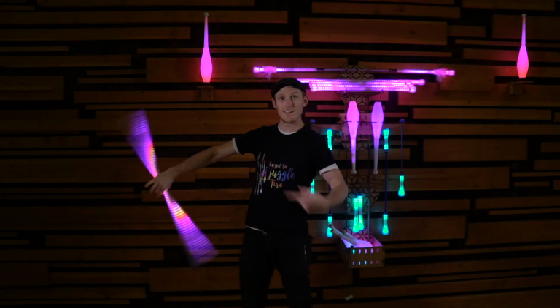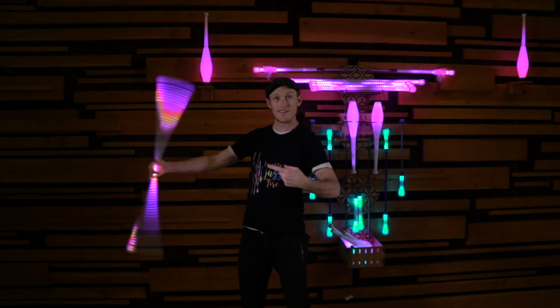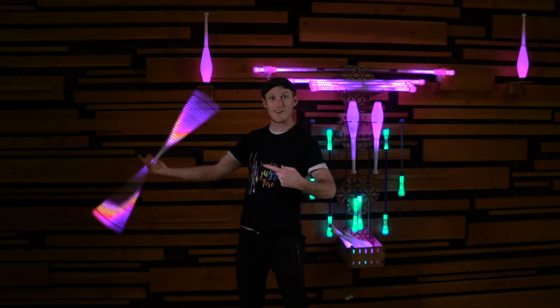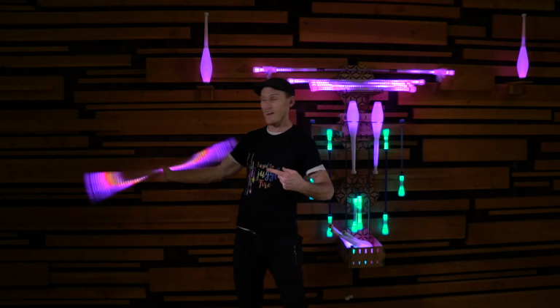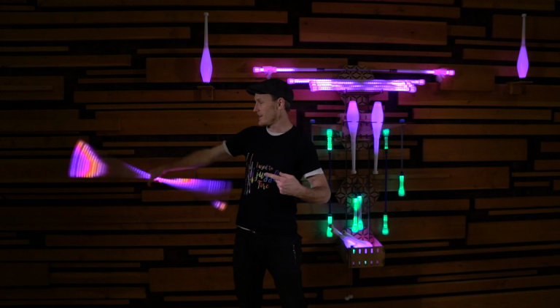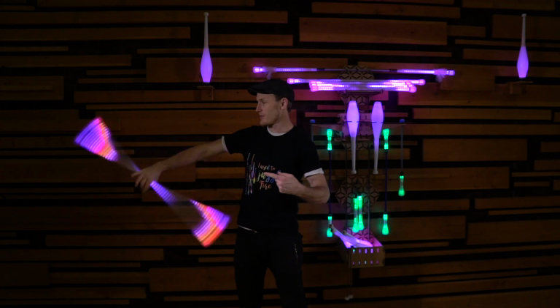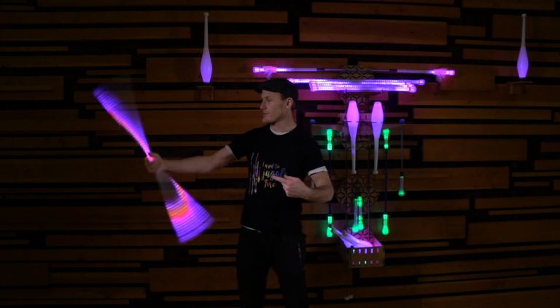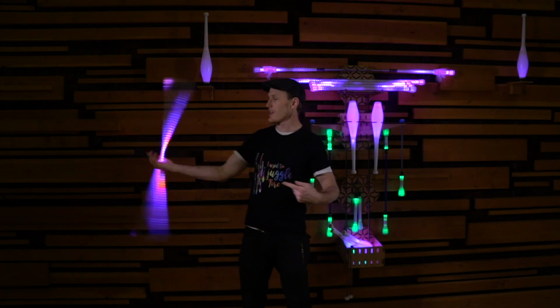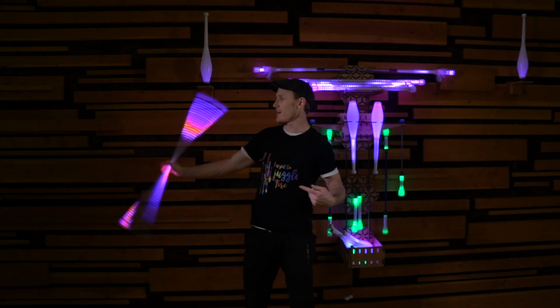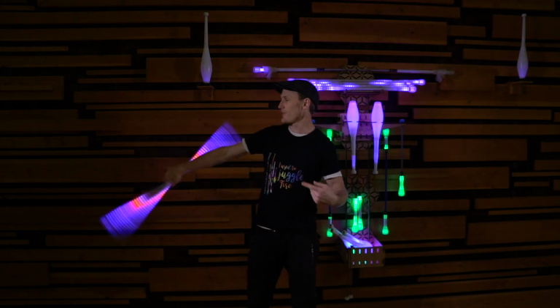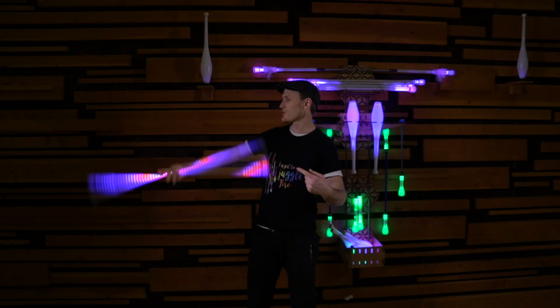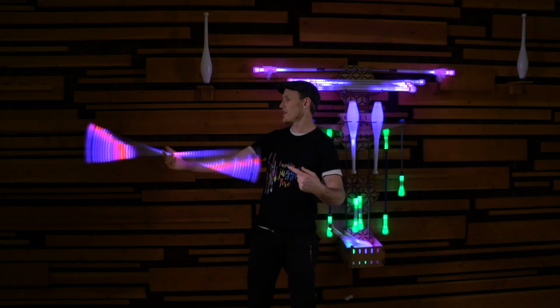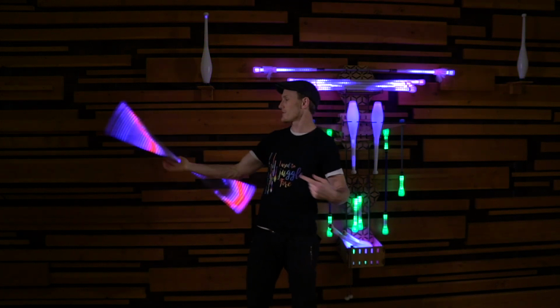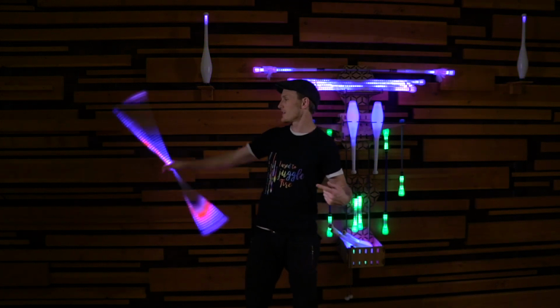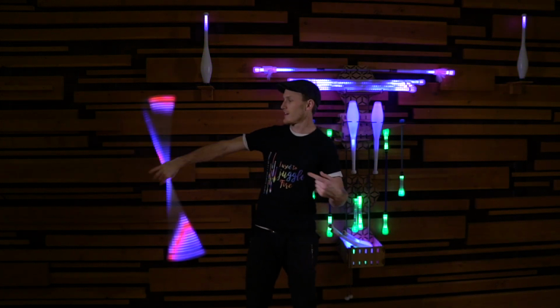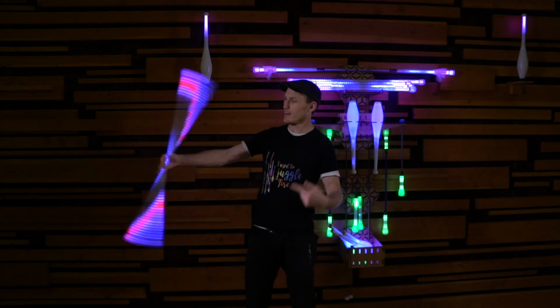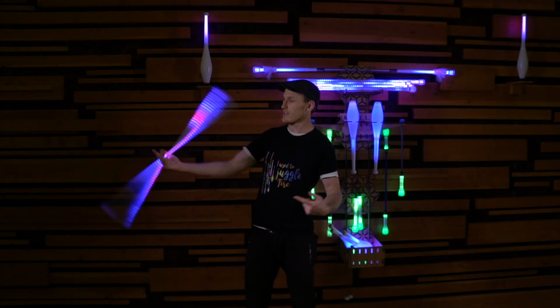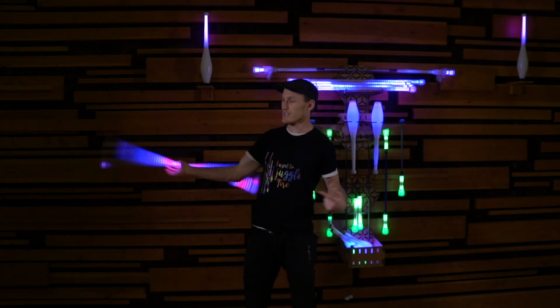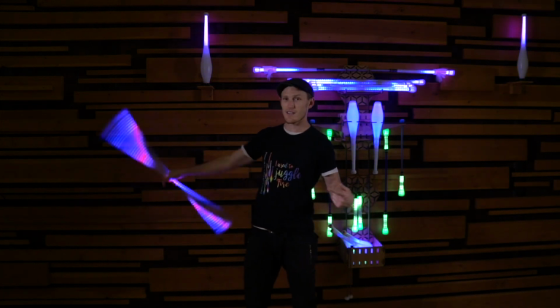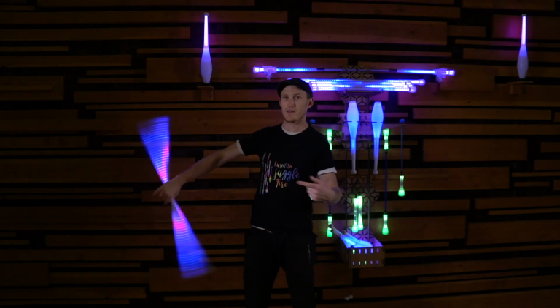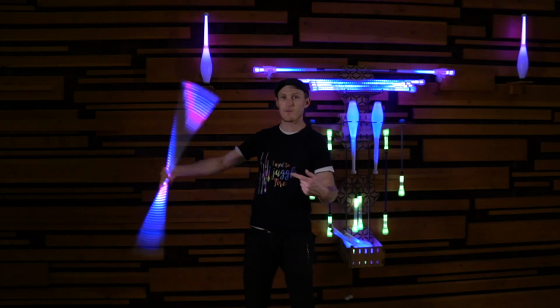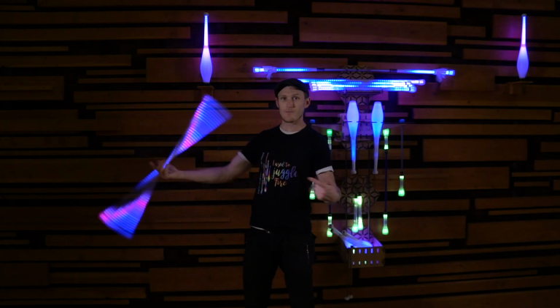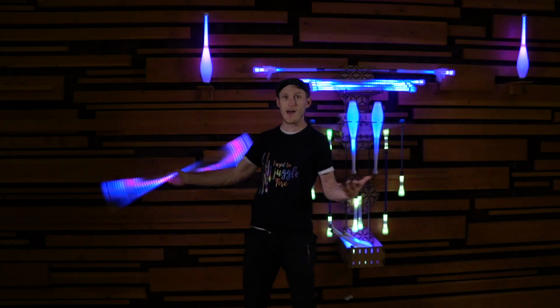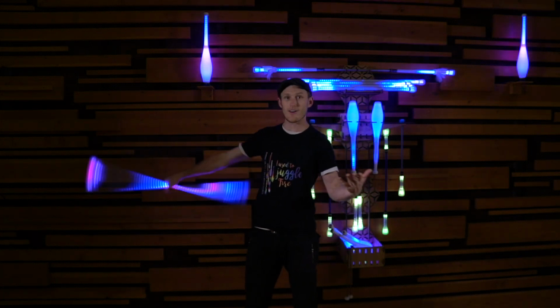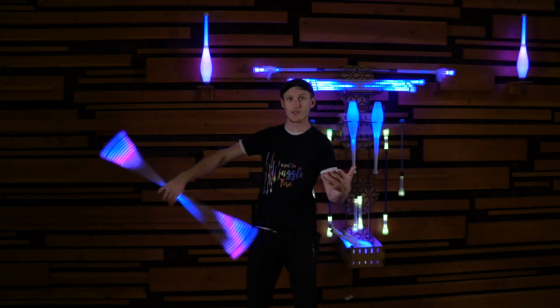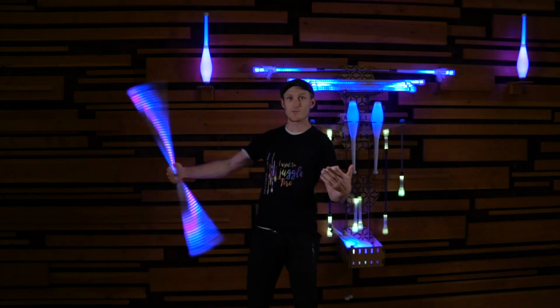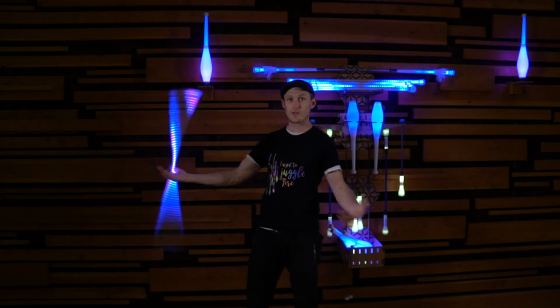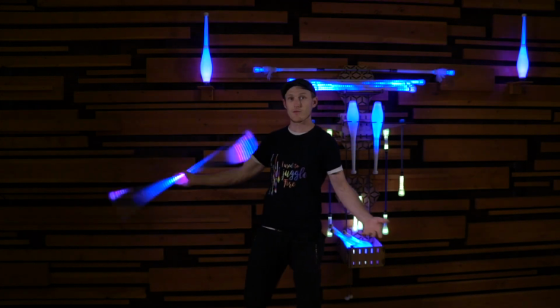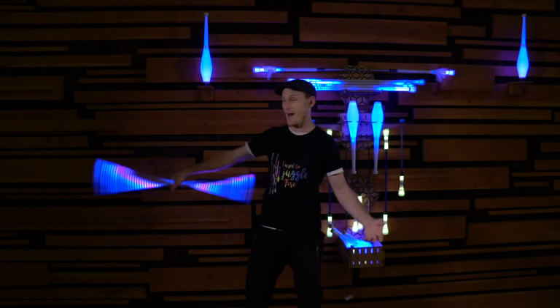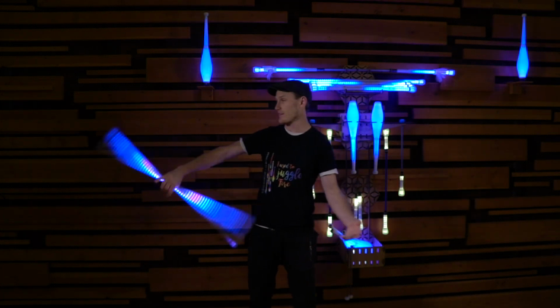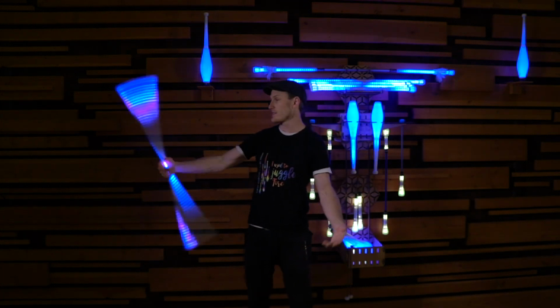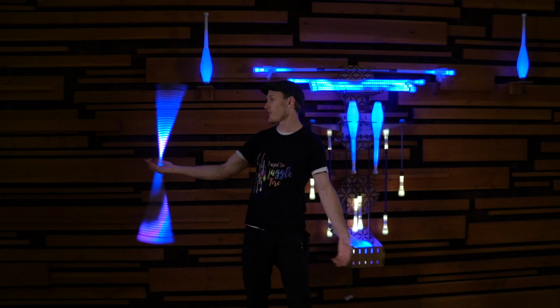All right, so we just had our first shift. And as you can see, the pattern looks pretty dramatically different.